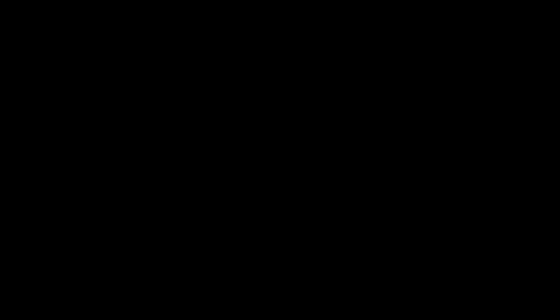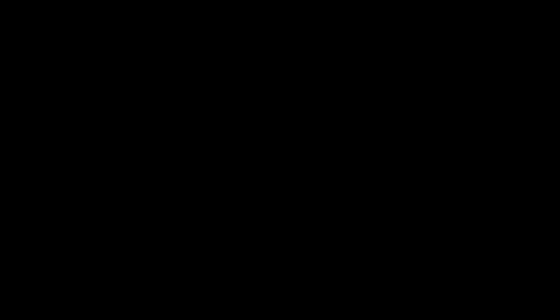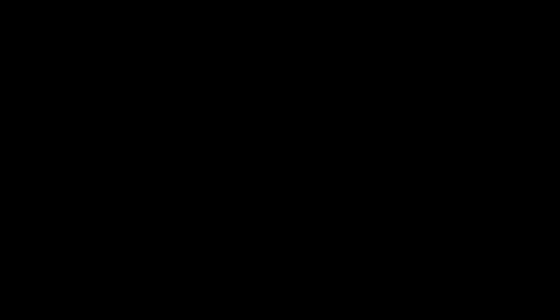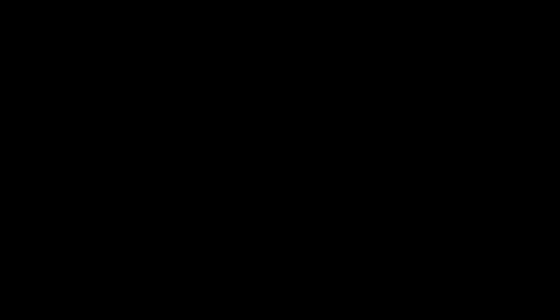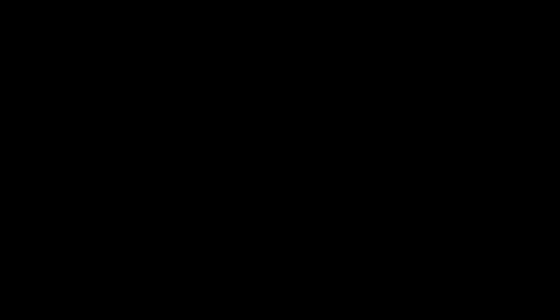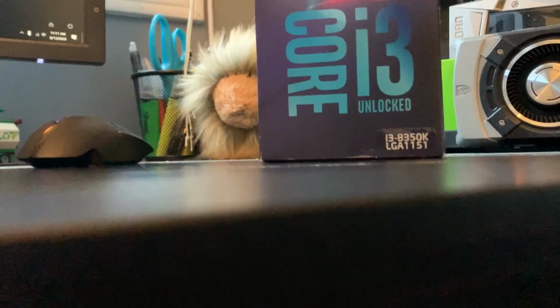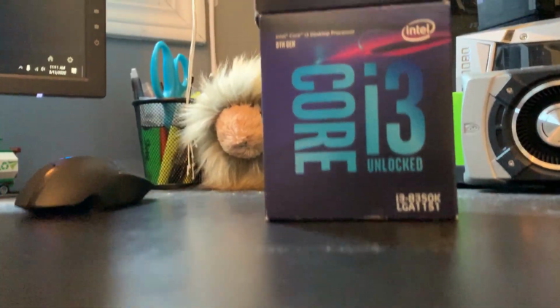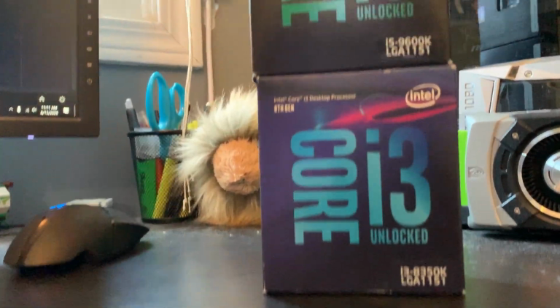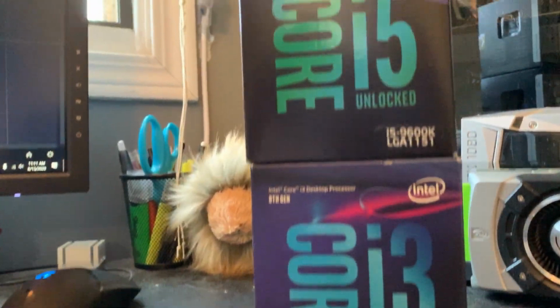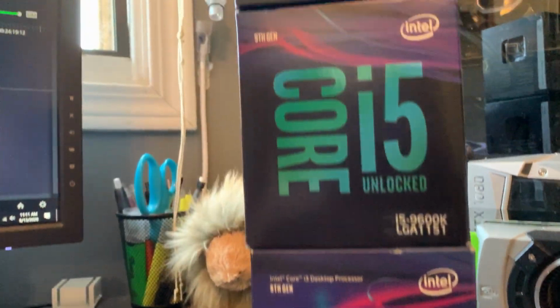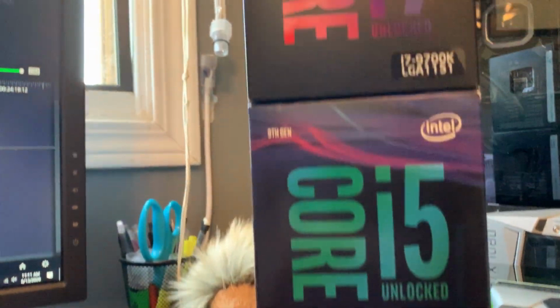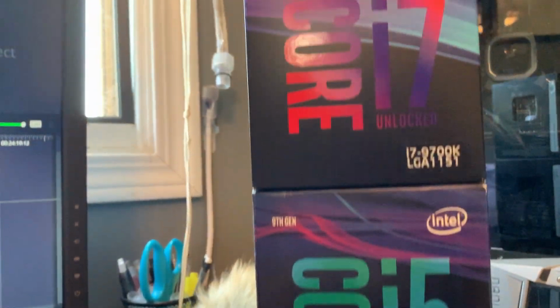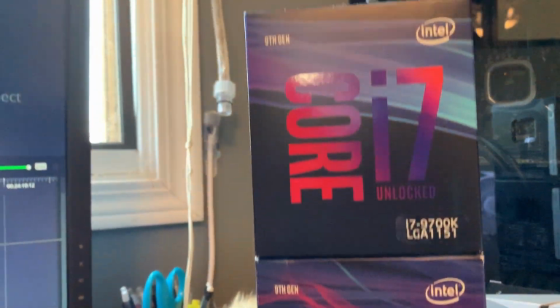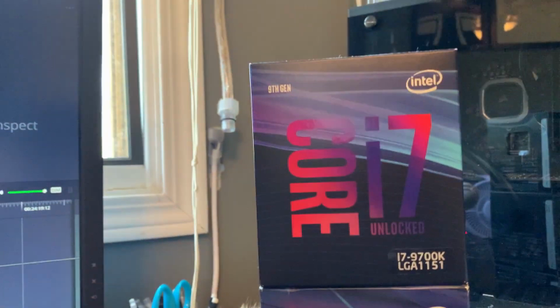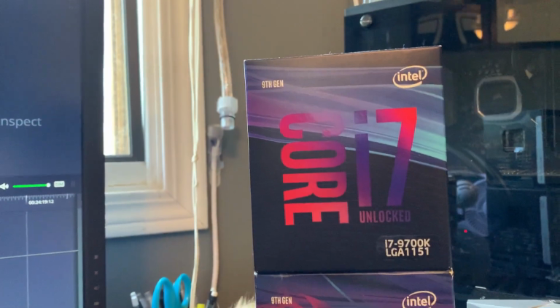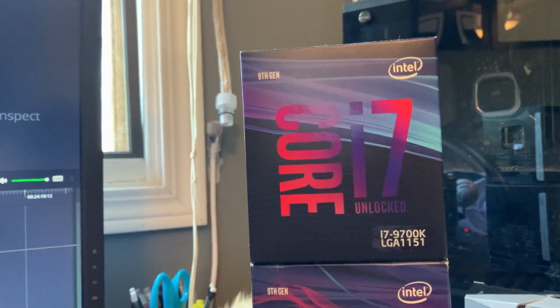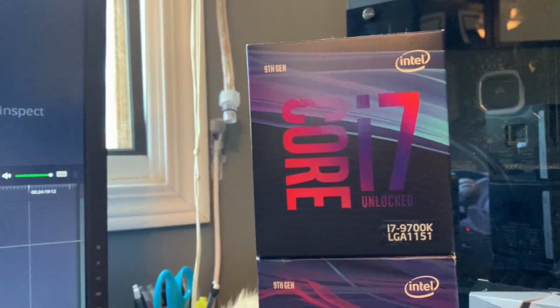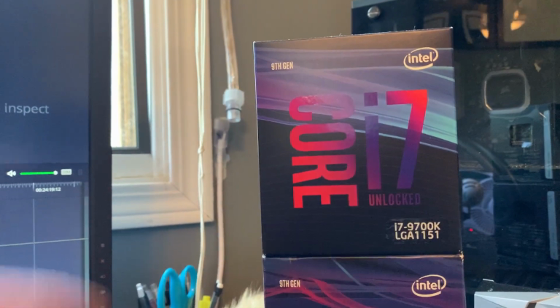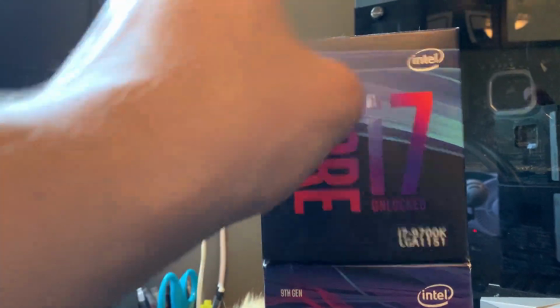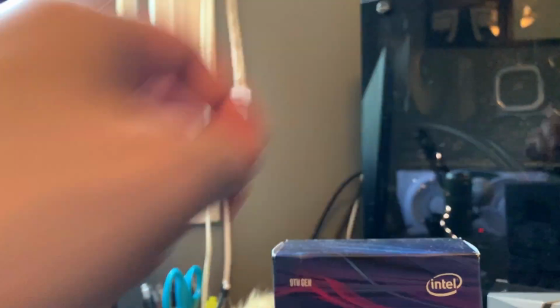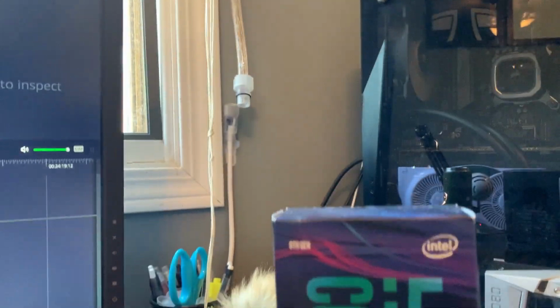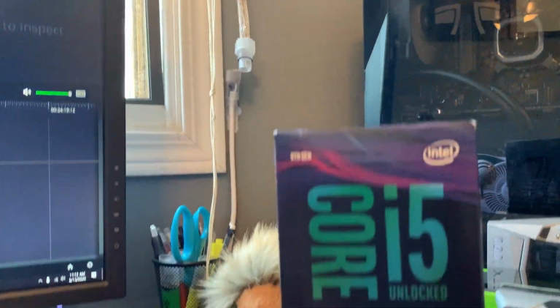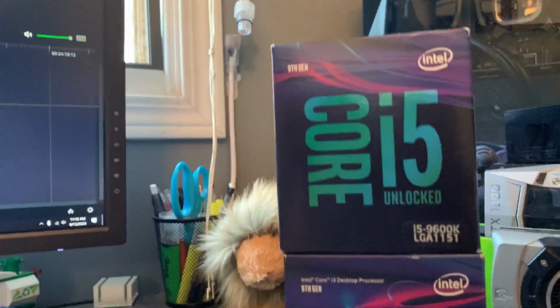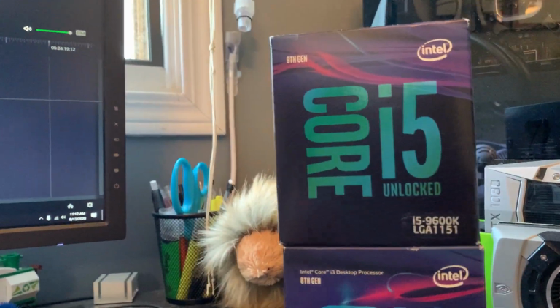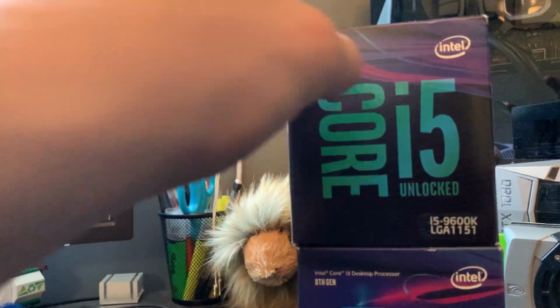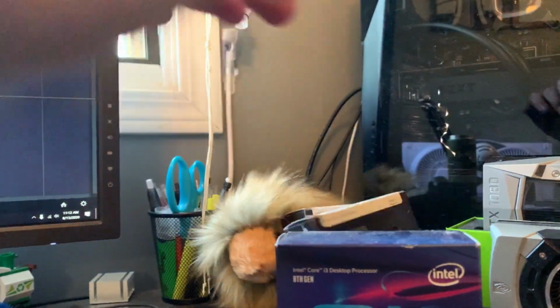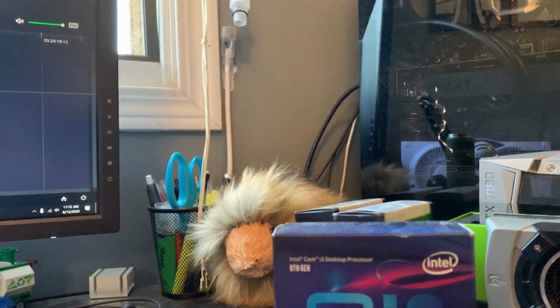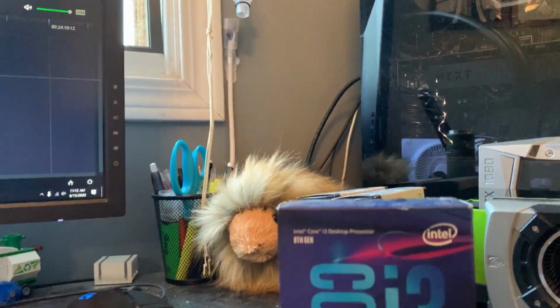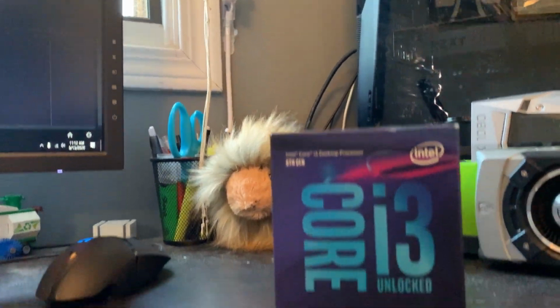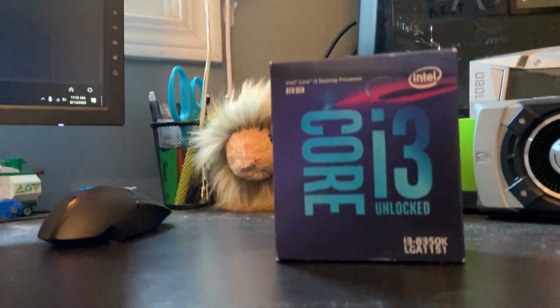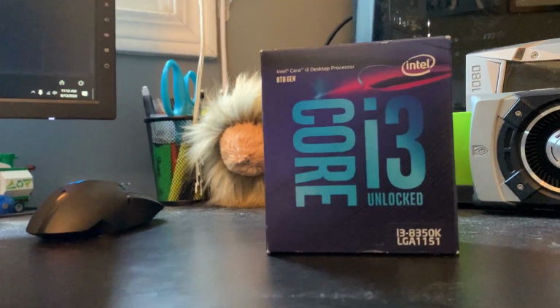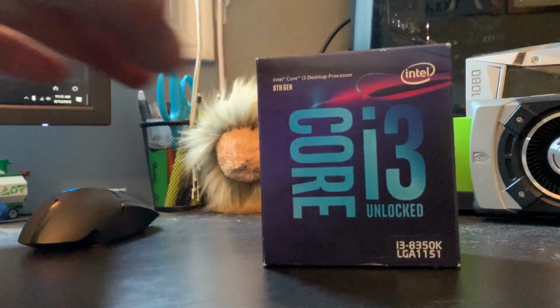I don't really know a nicer way to put this, but Intel got screwed.